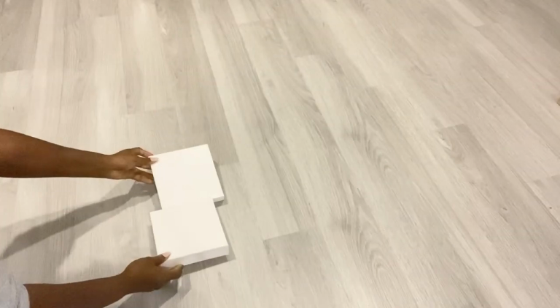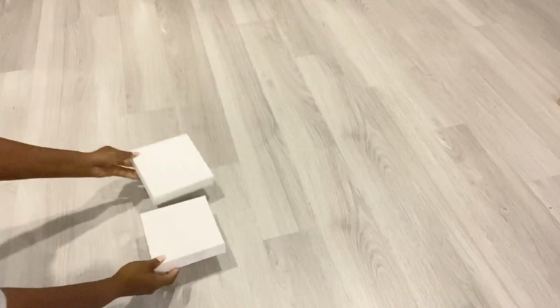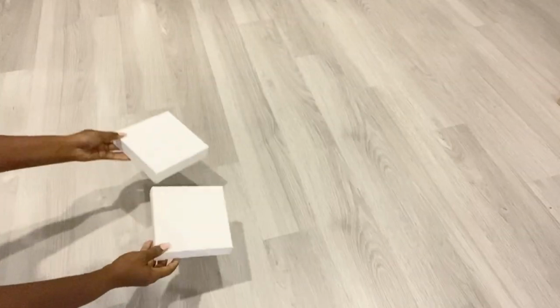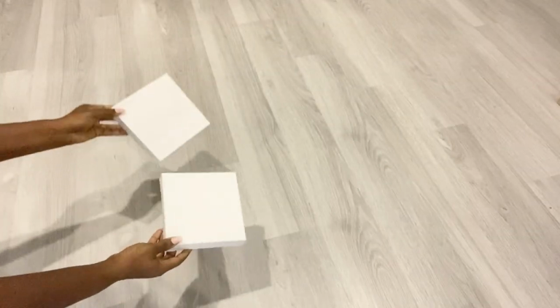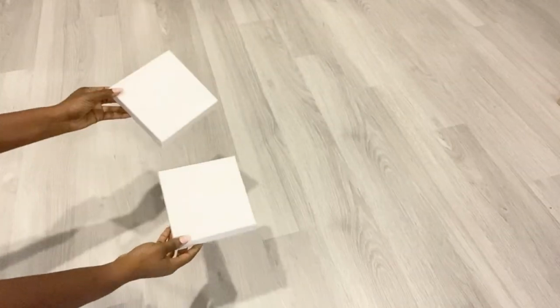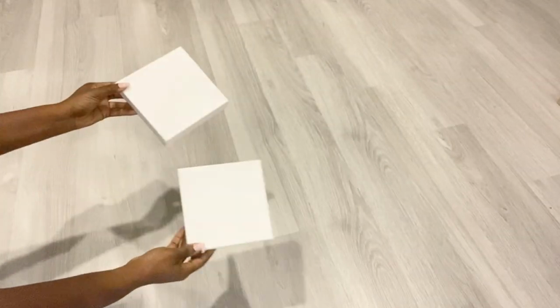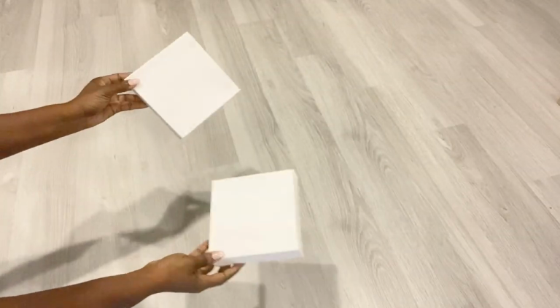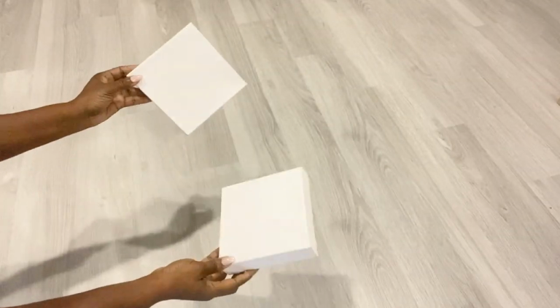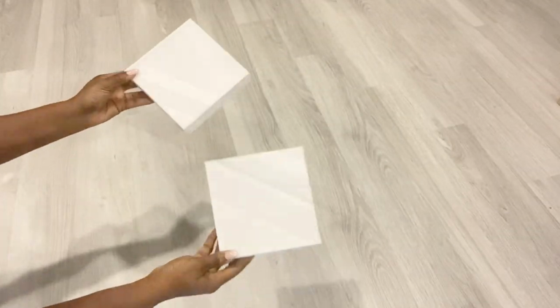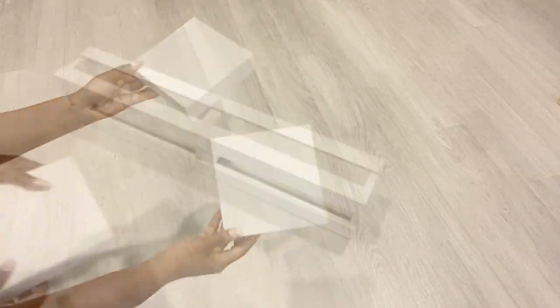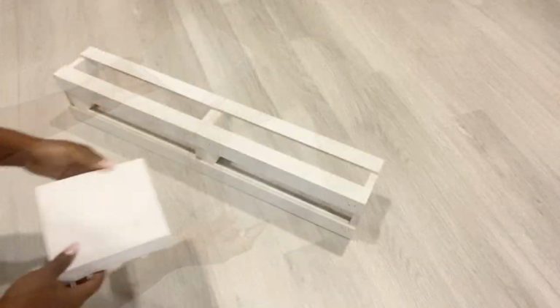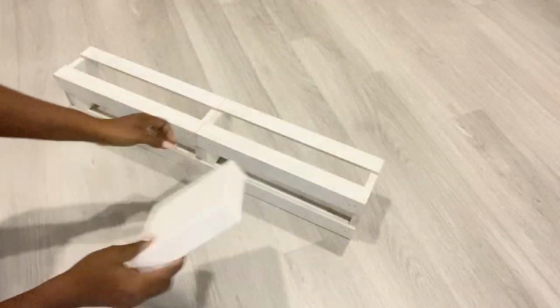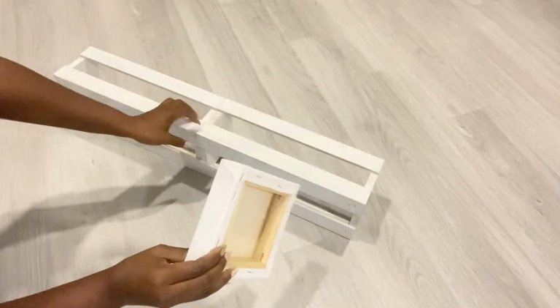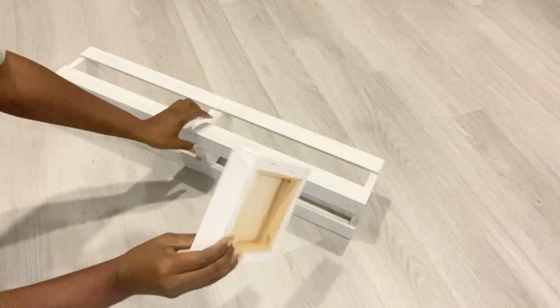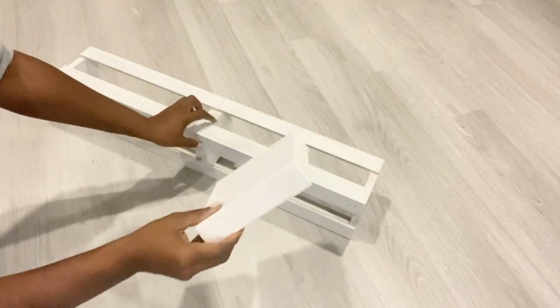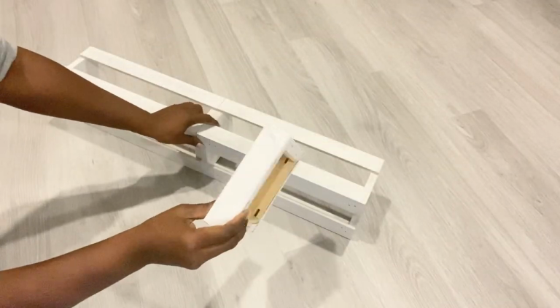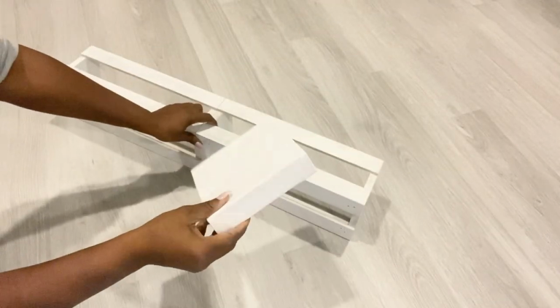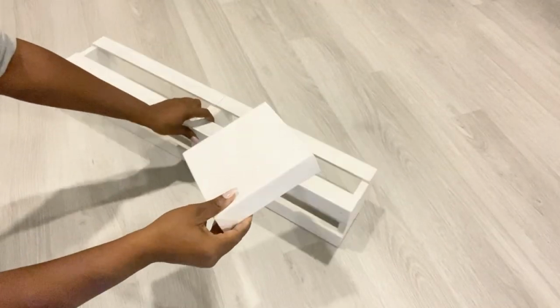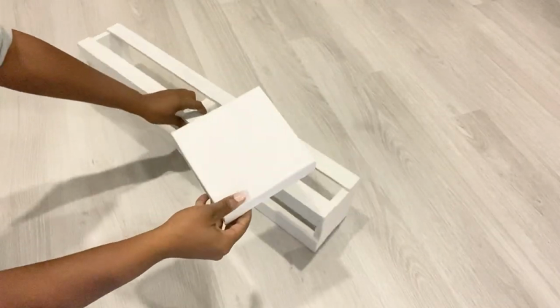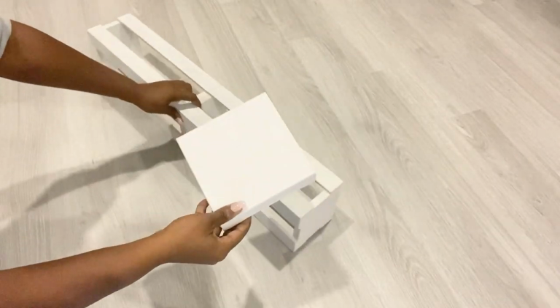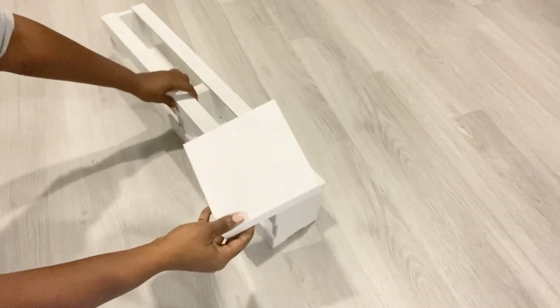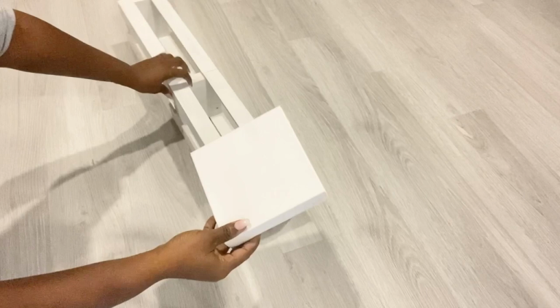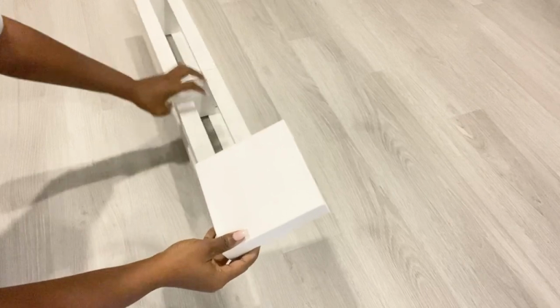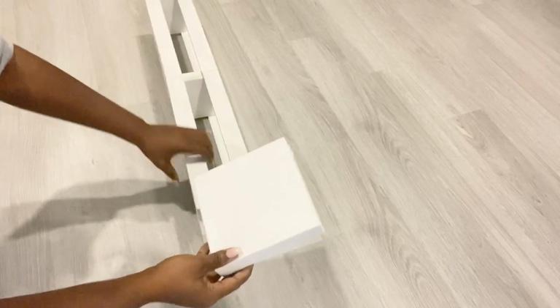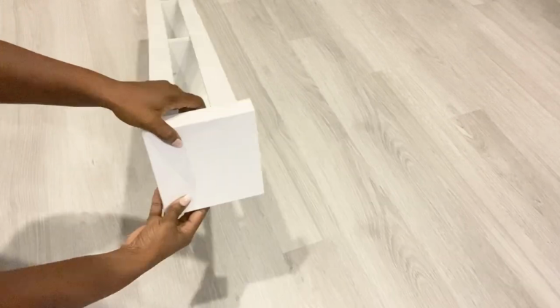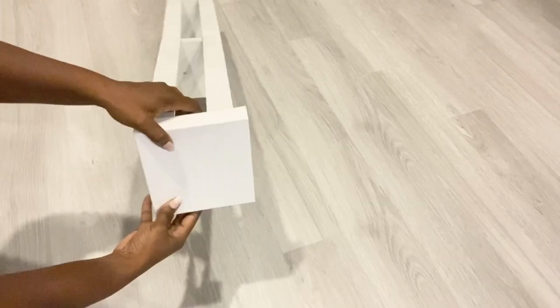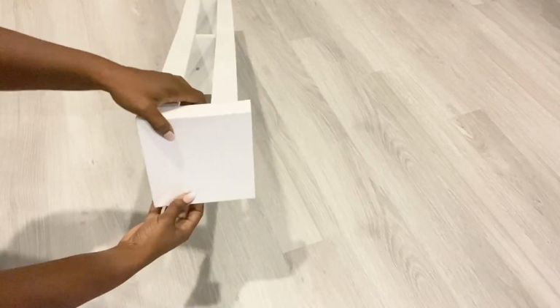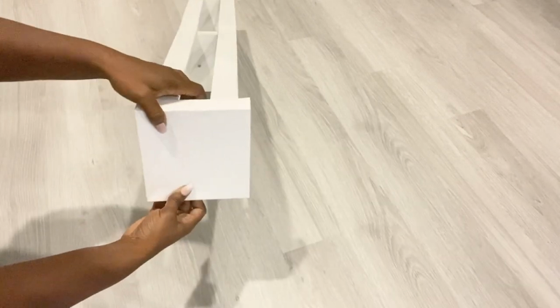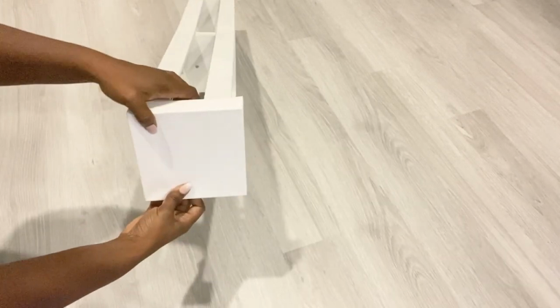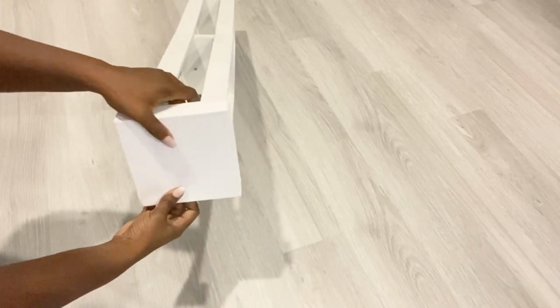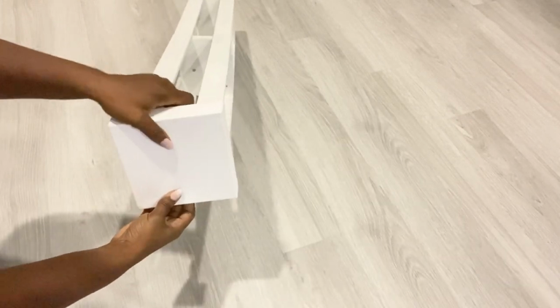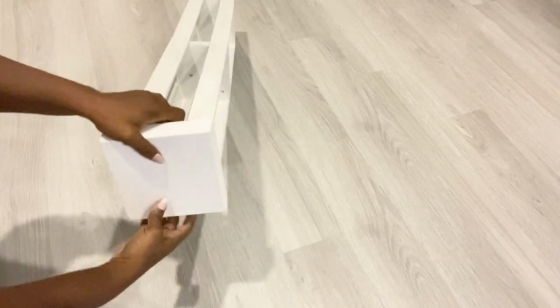I'm going to be adding the canvases at the top and at the bottom. I got these from Walmart.